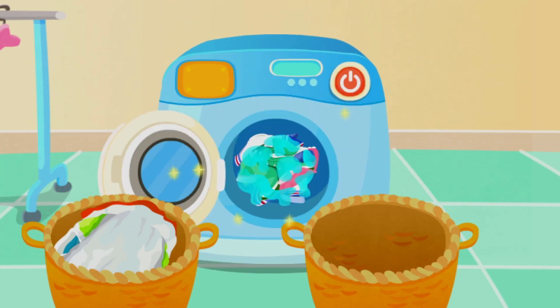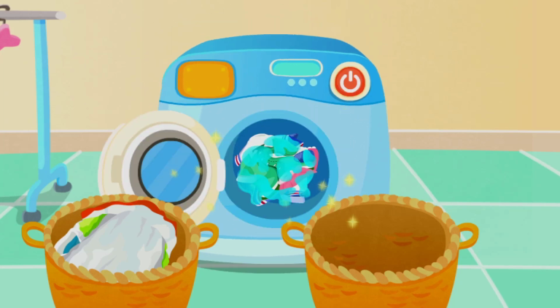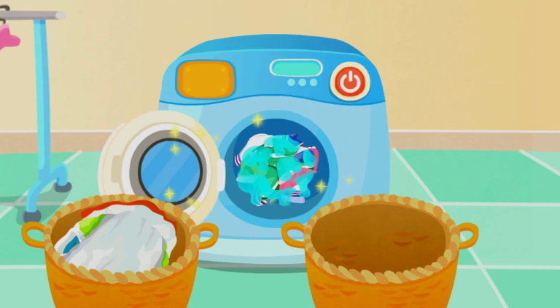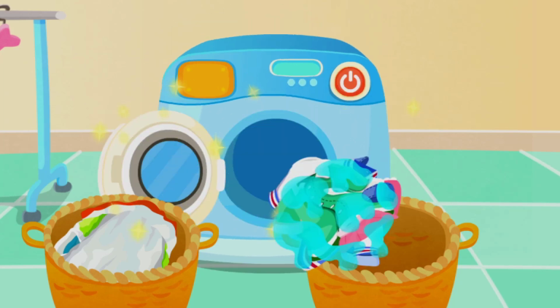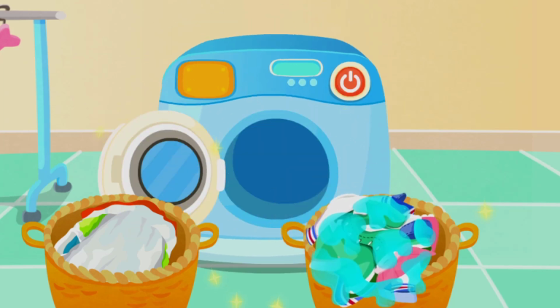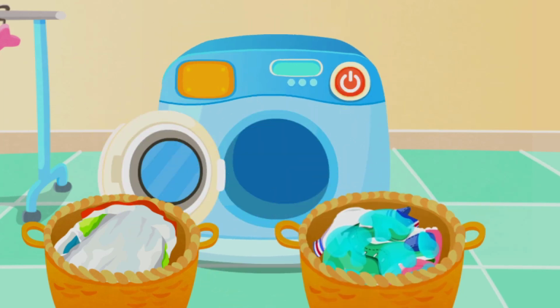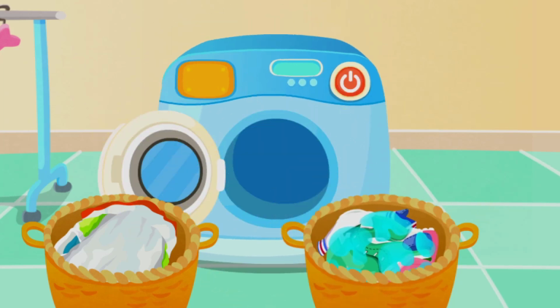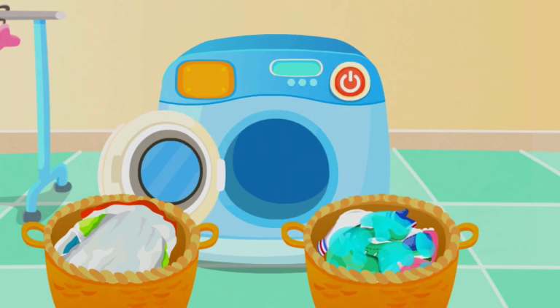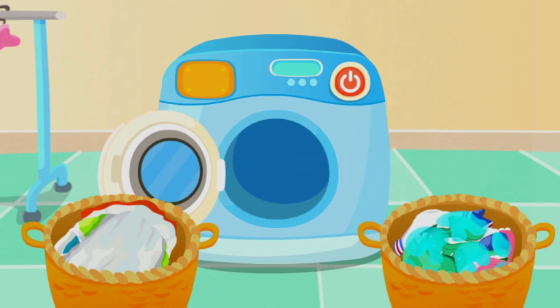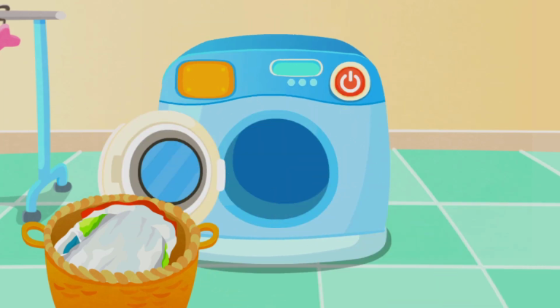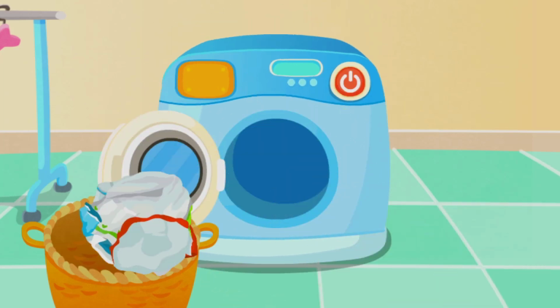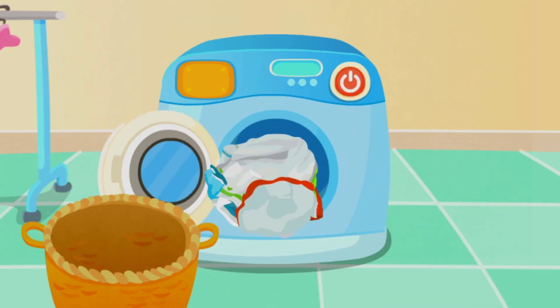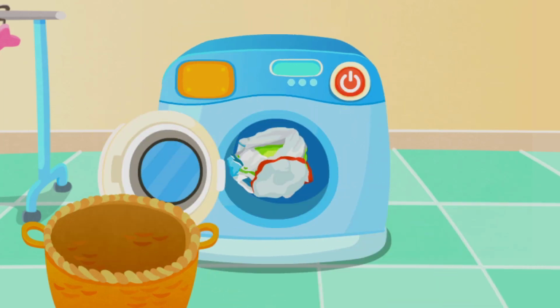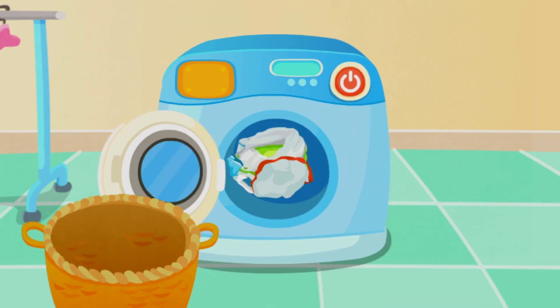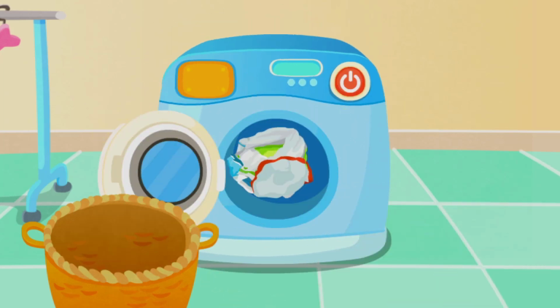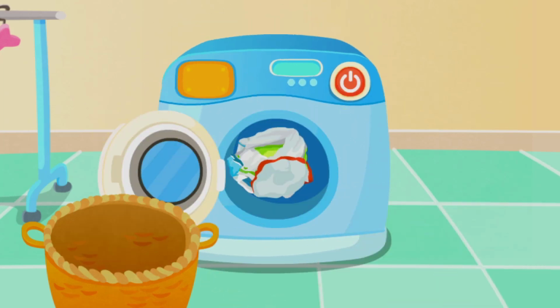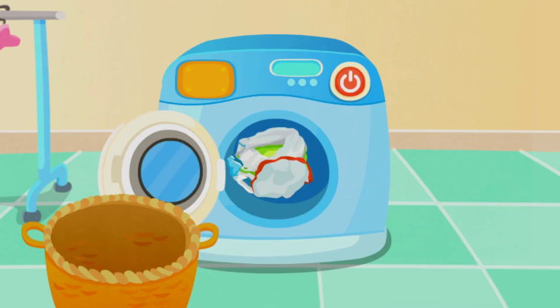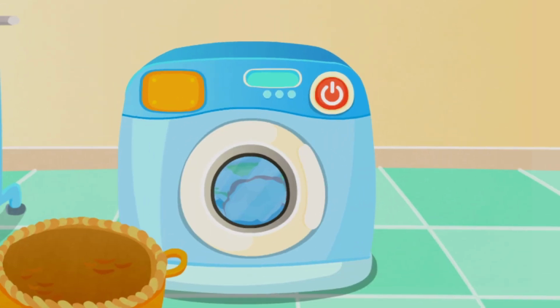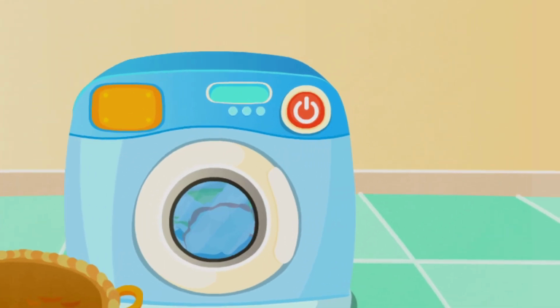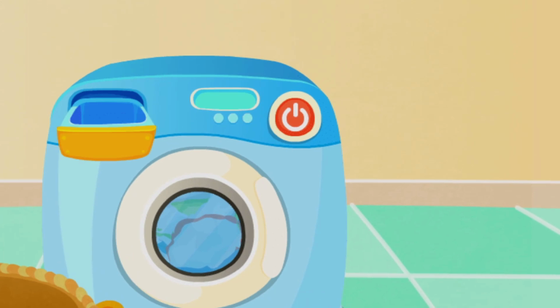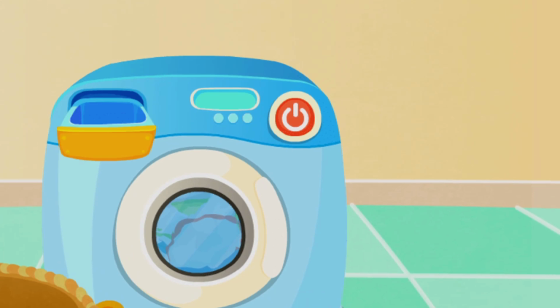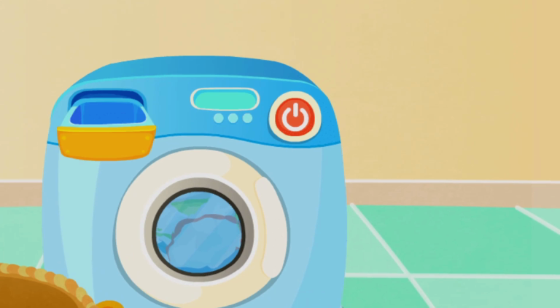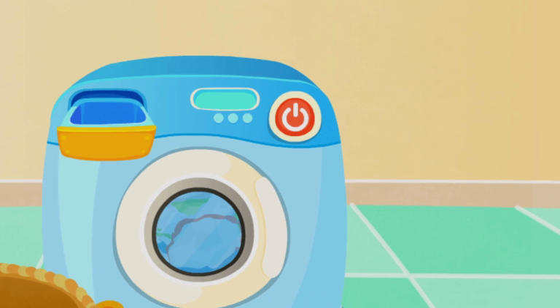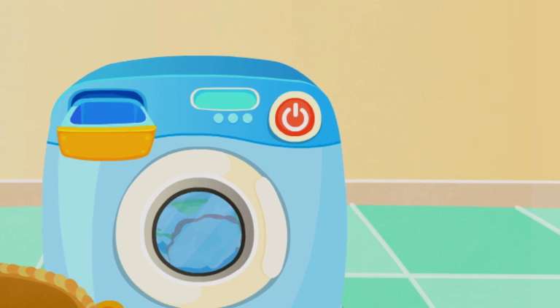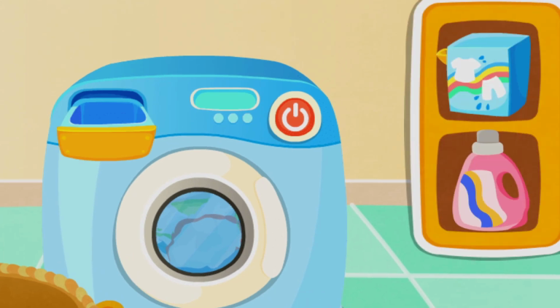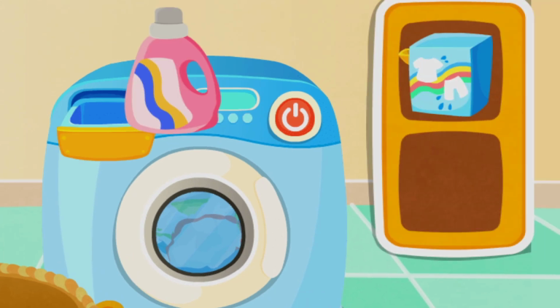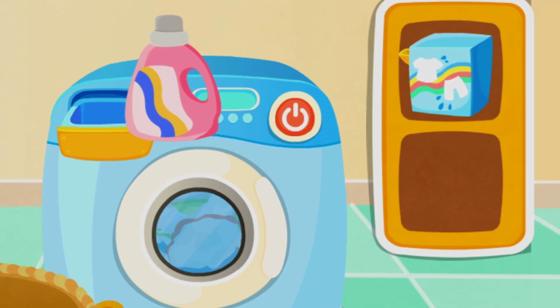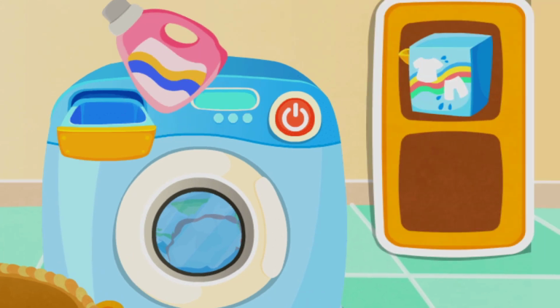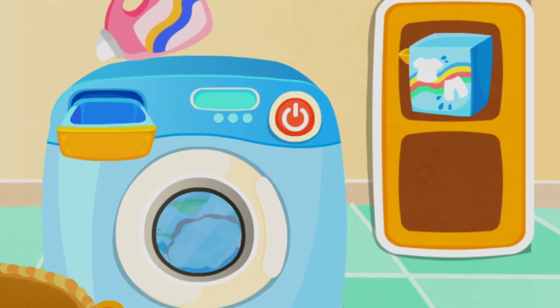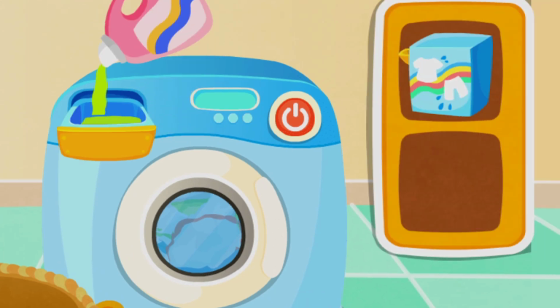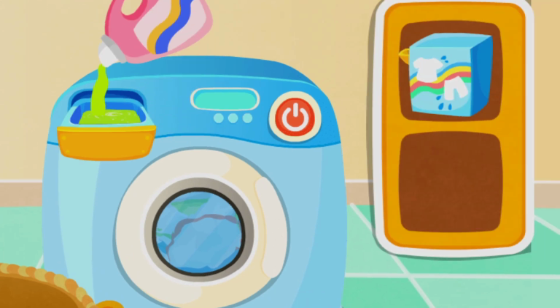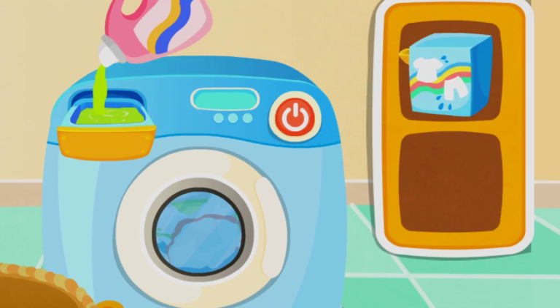The laundry is done. Take the clothes out of the washing machine. Liquid detergent.